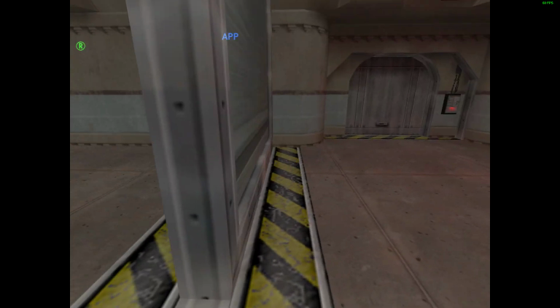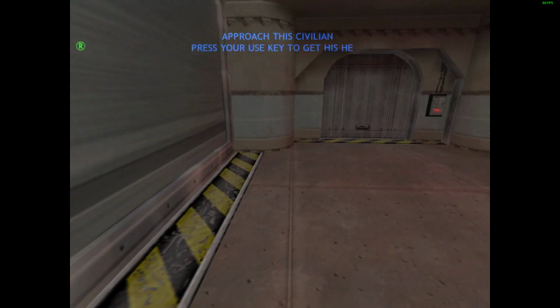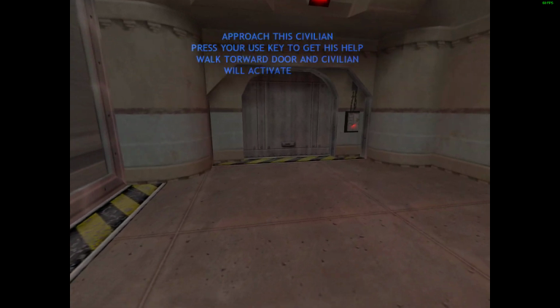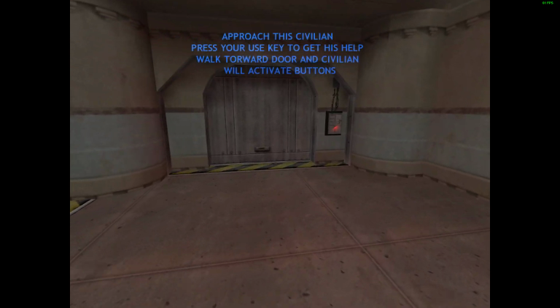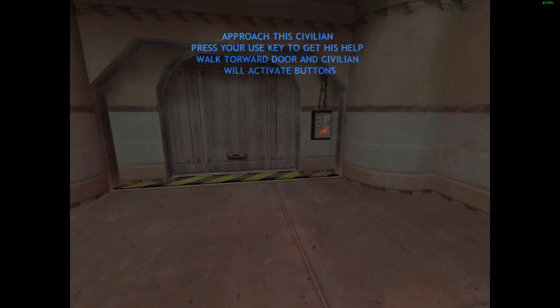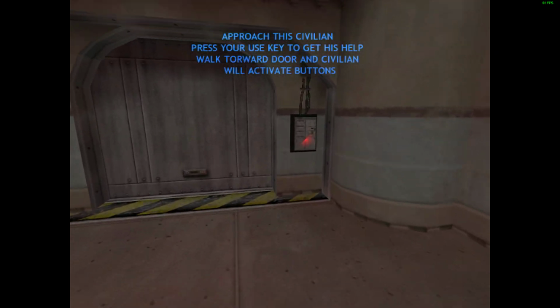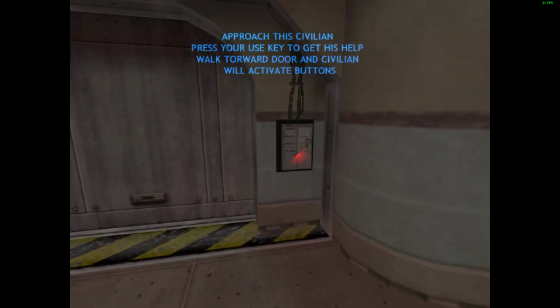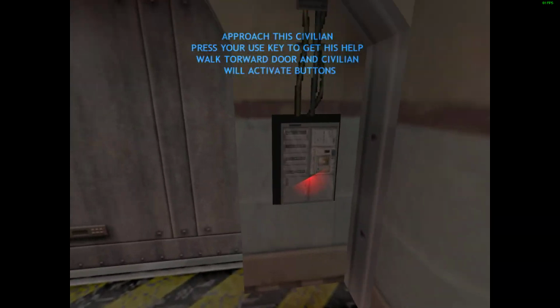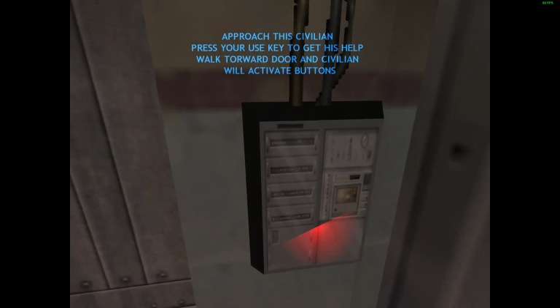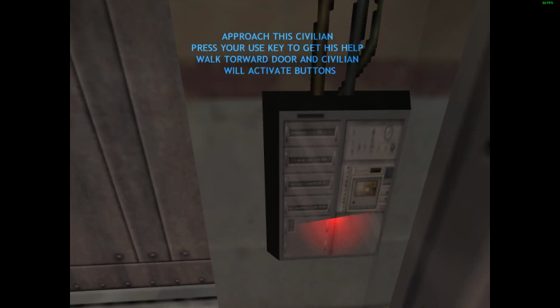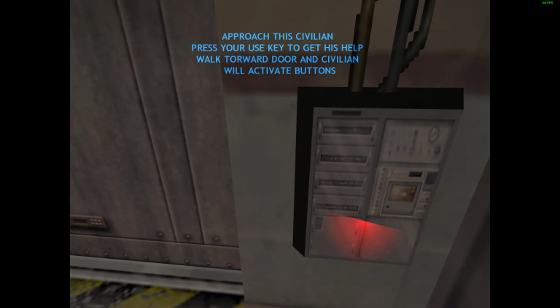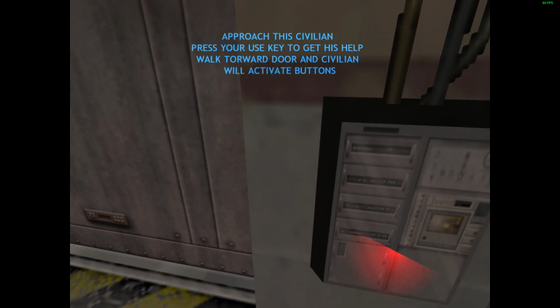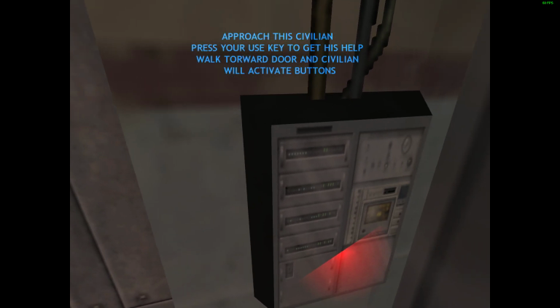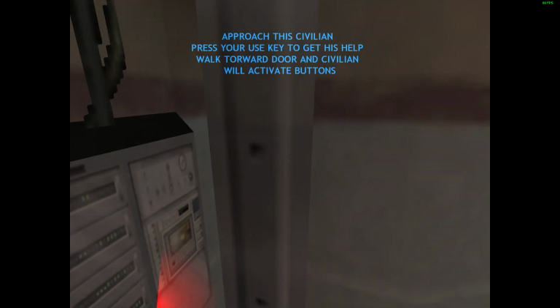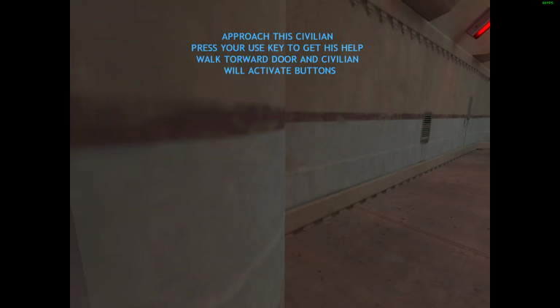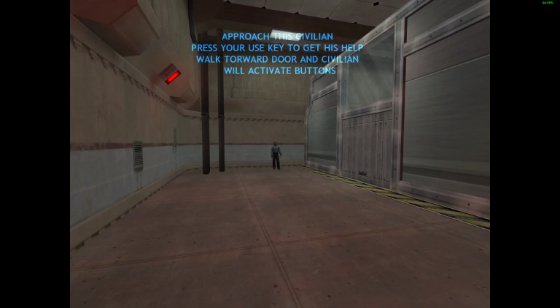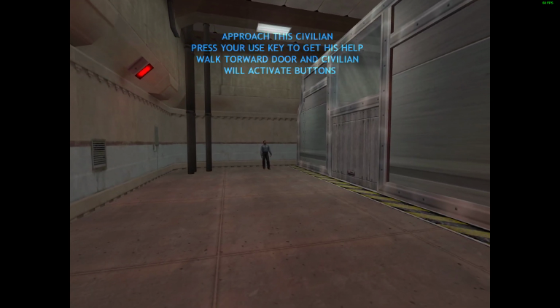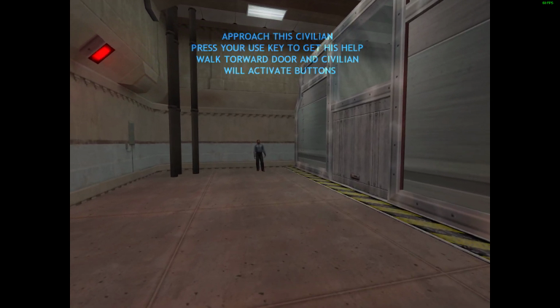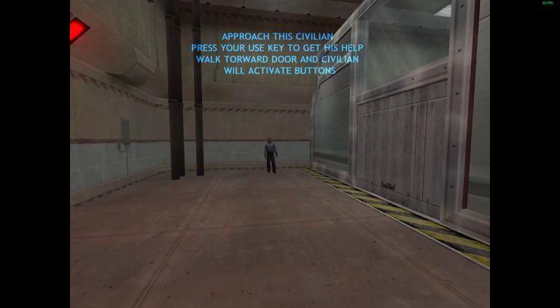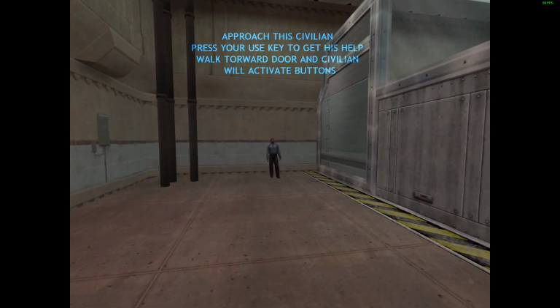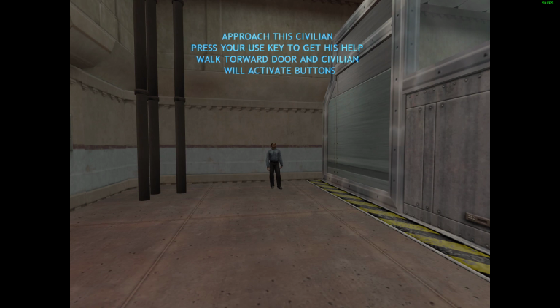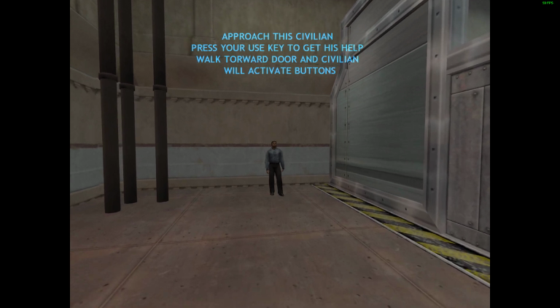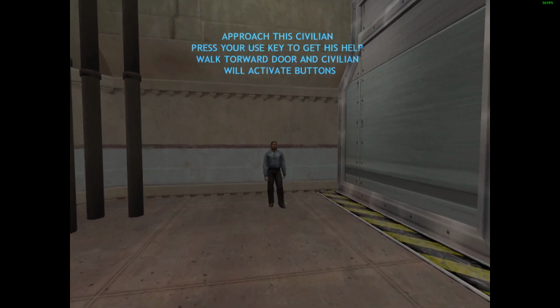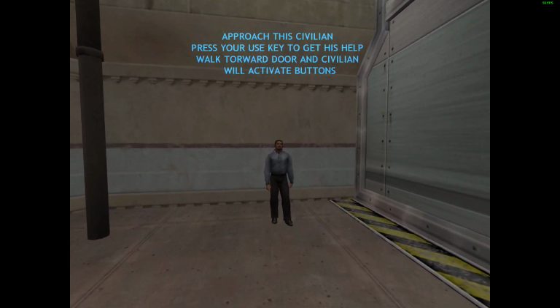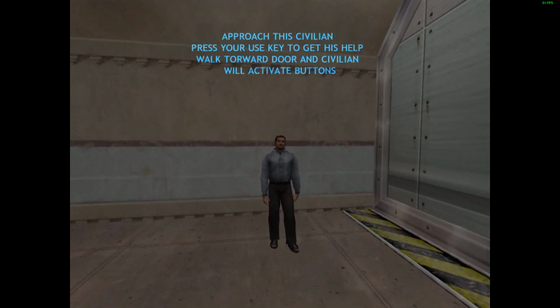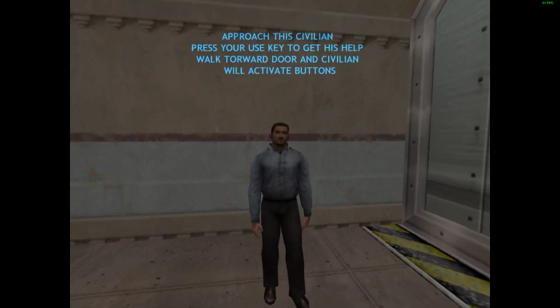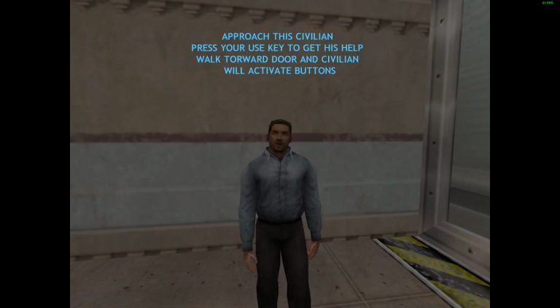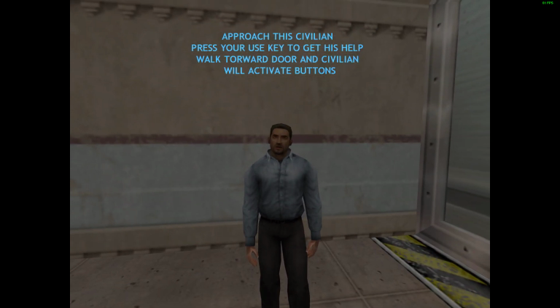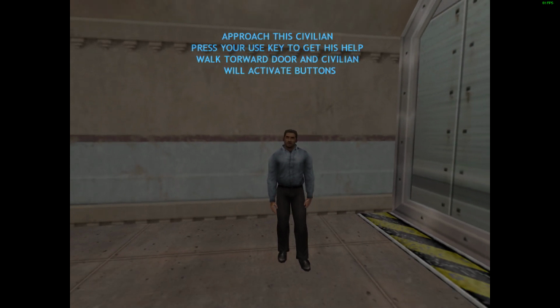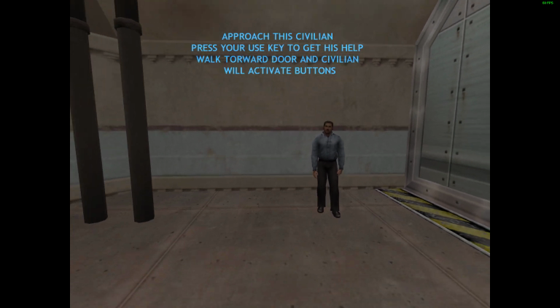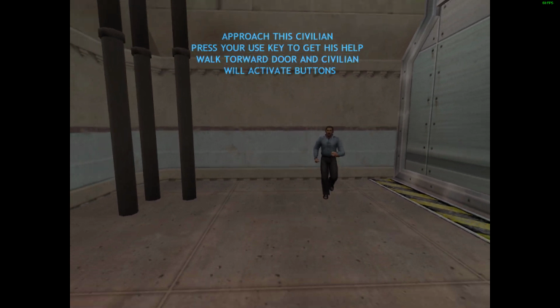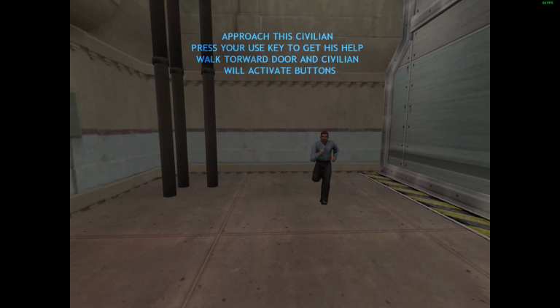Lead this civilian to the security panel near the door. He will bypass the security and allow you to proceed.